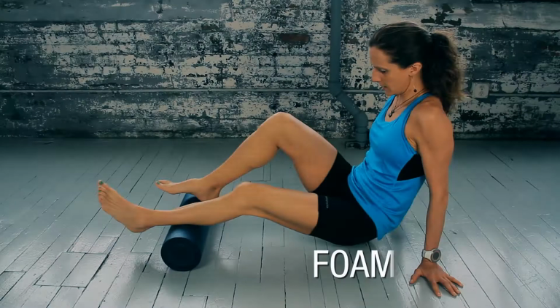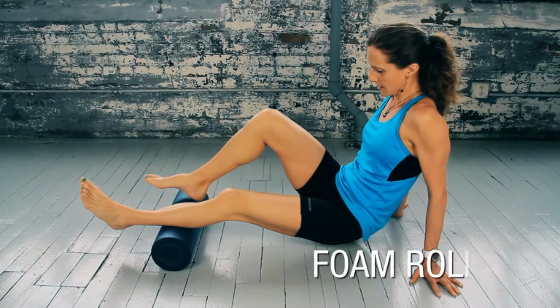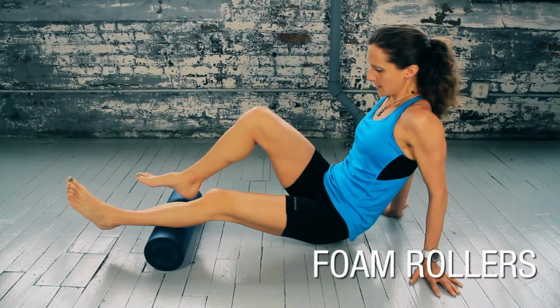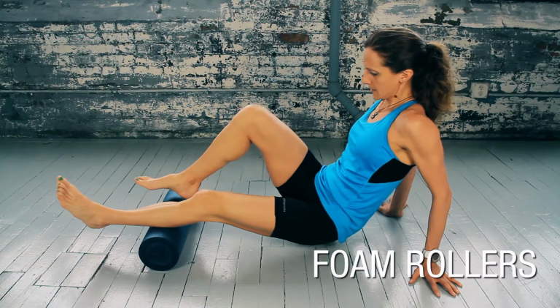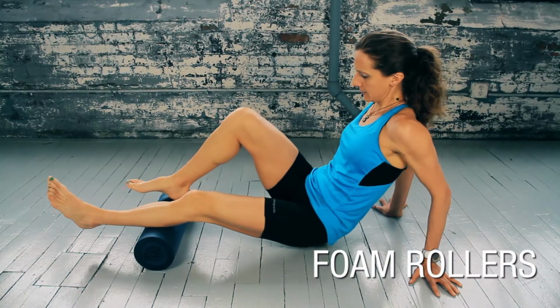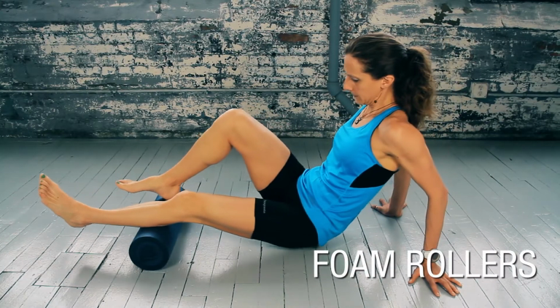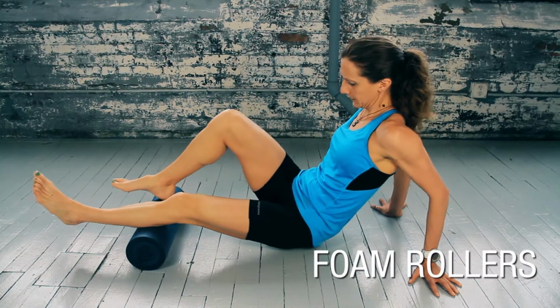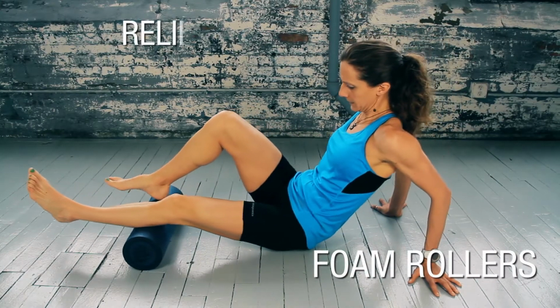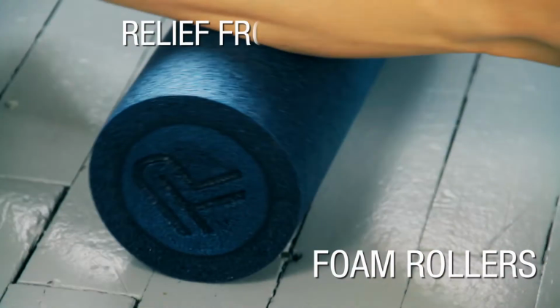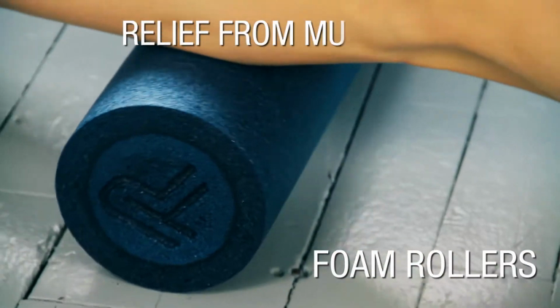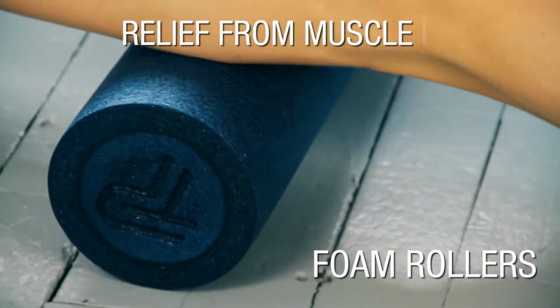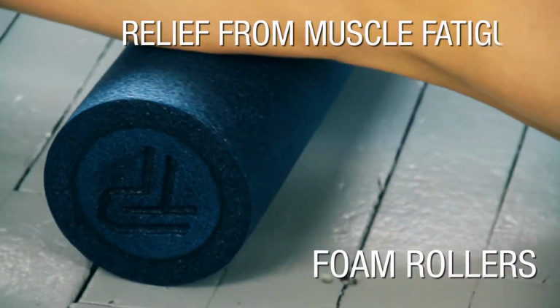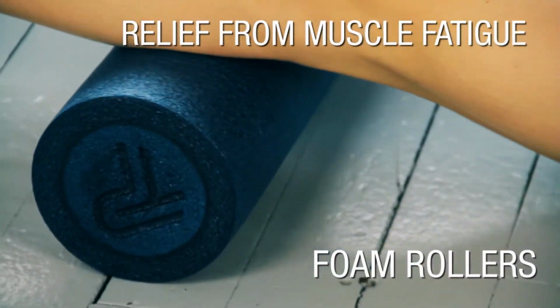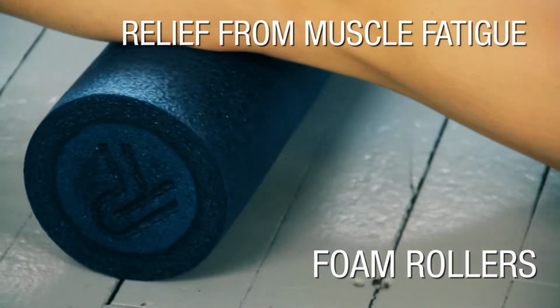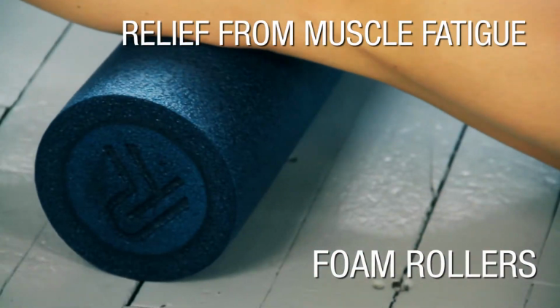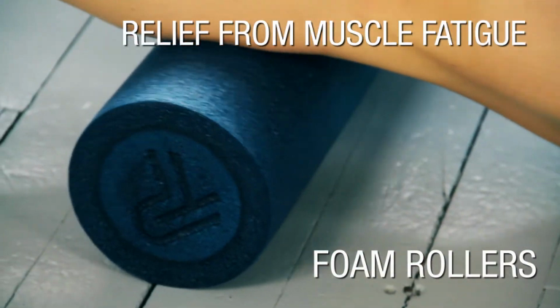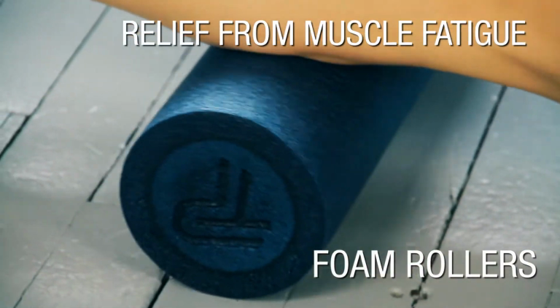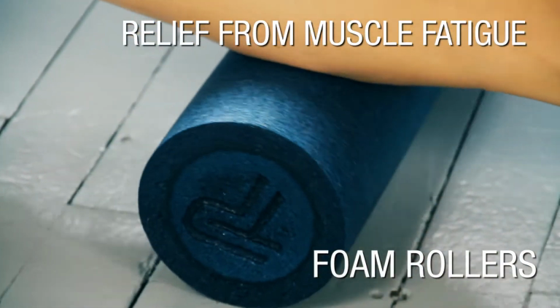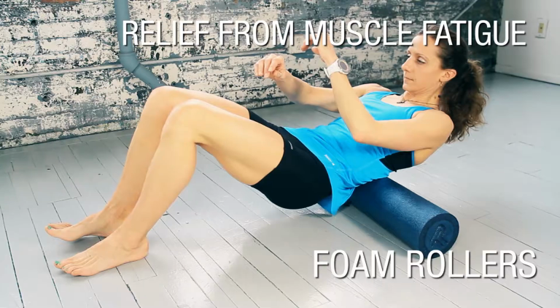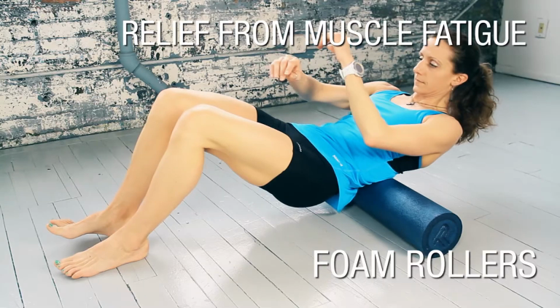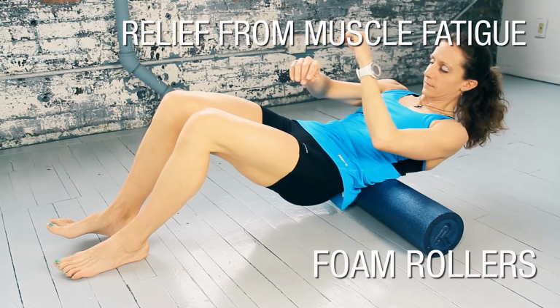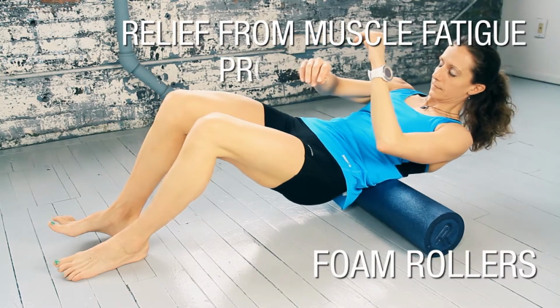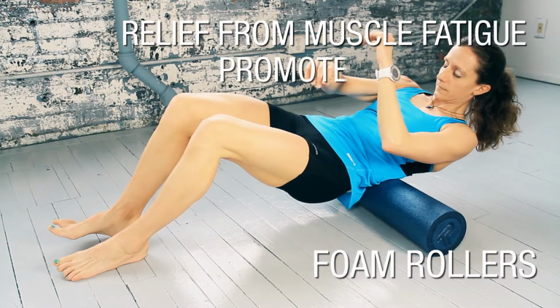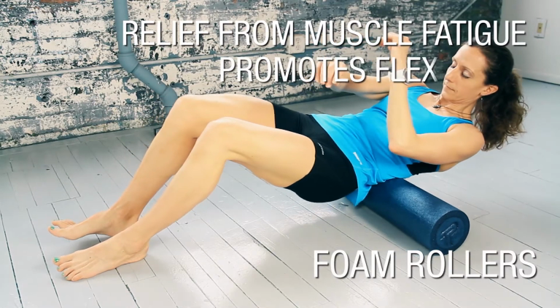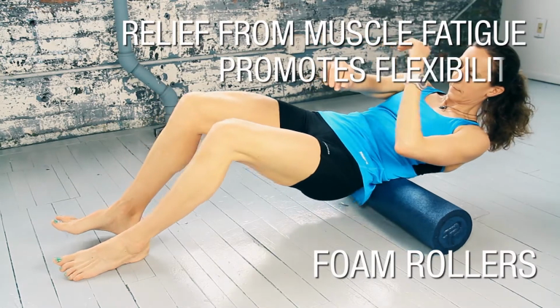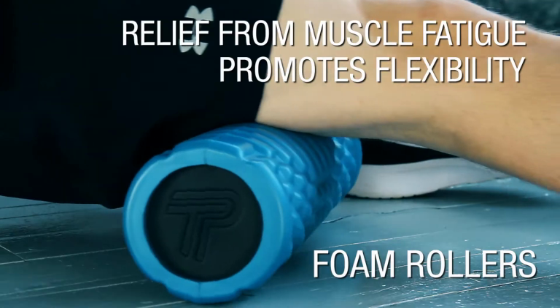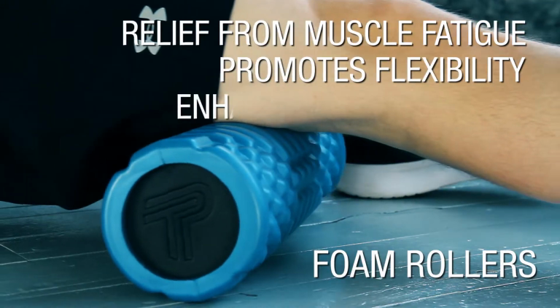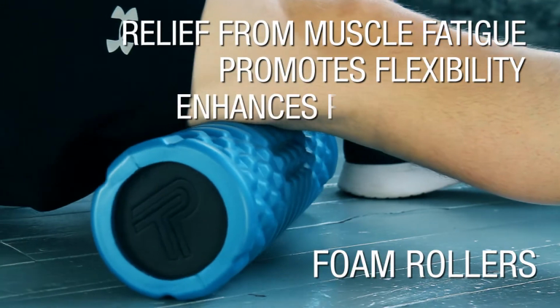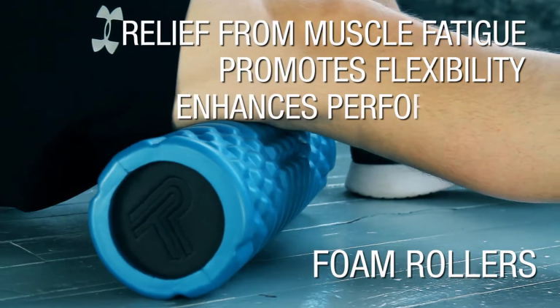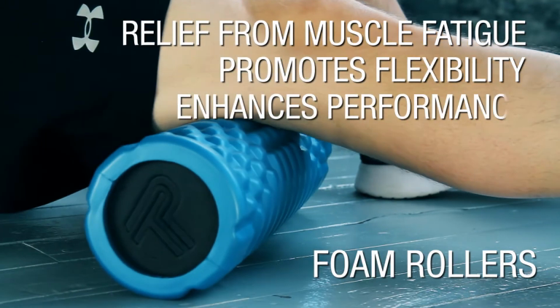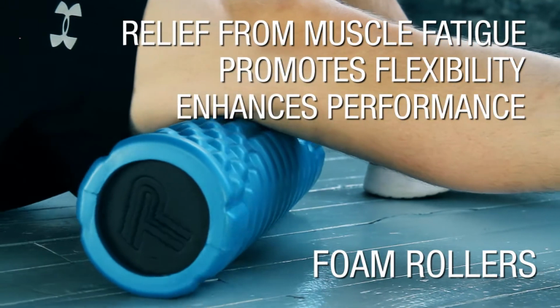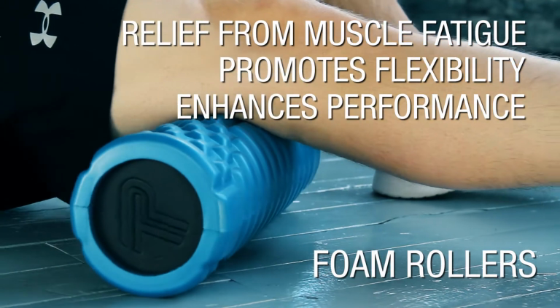Protec's line of foam rollers provides relief from muscle fatigue and tightness, promotes flexibility, and enhances performance.